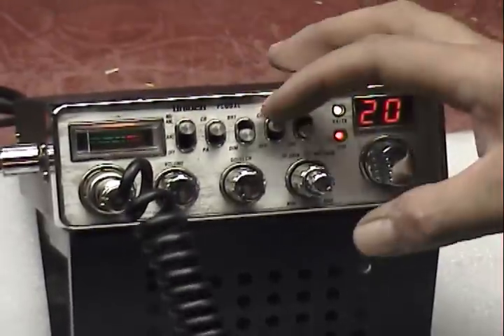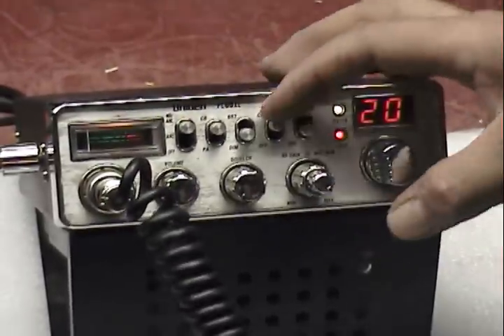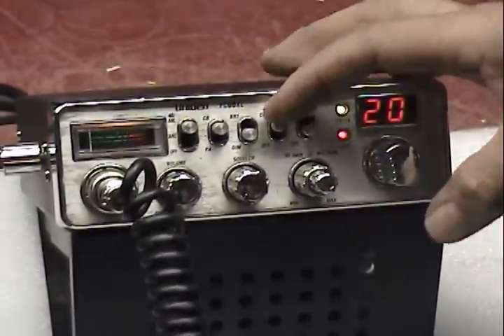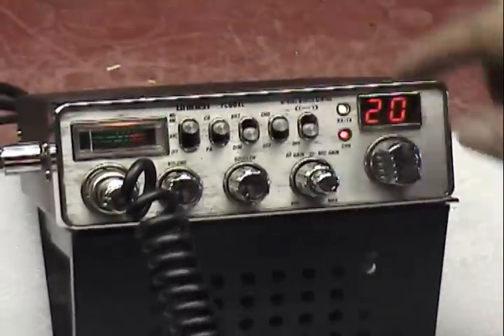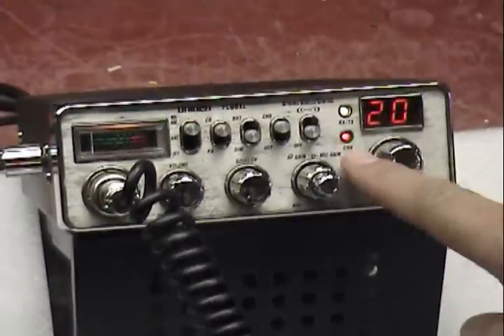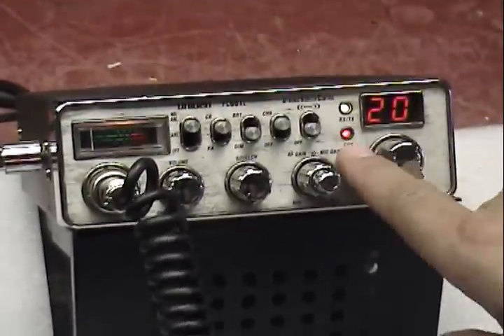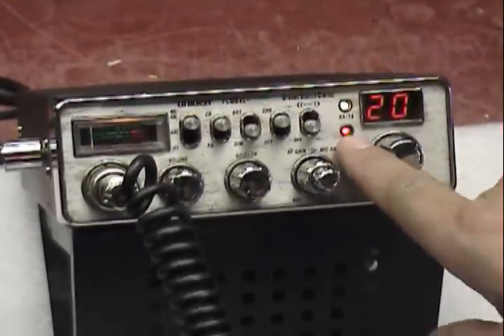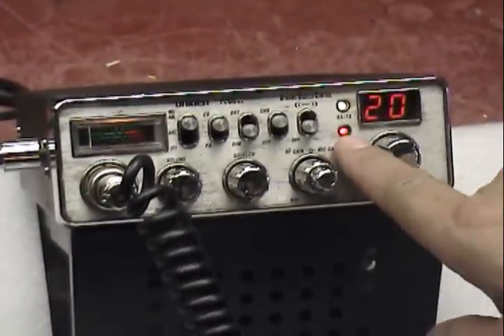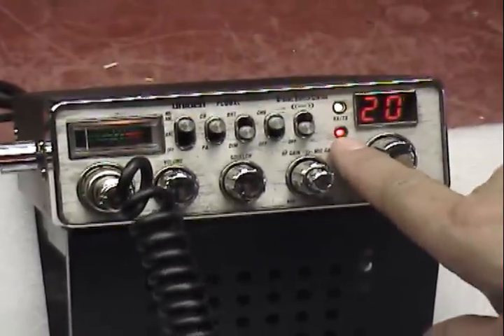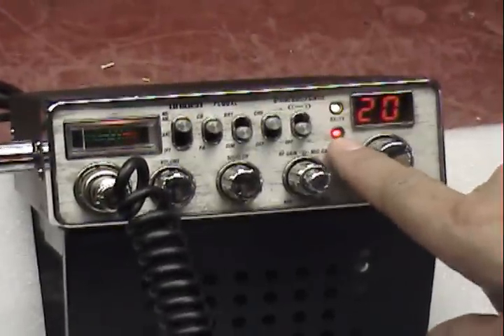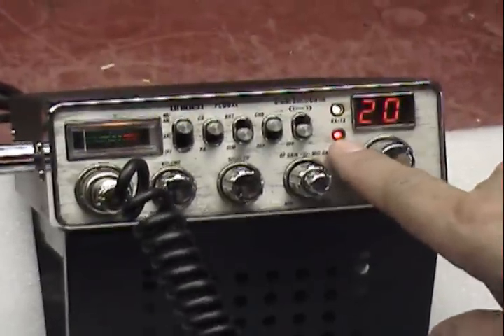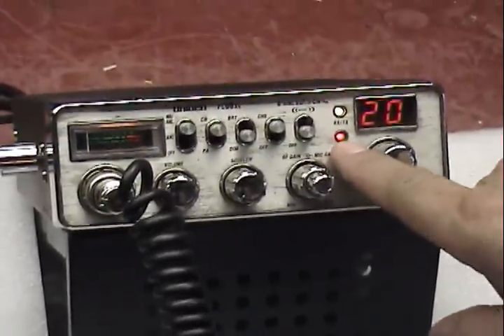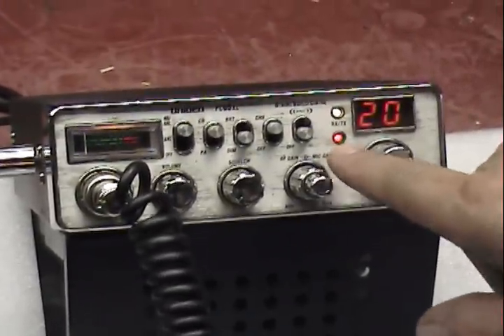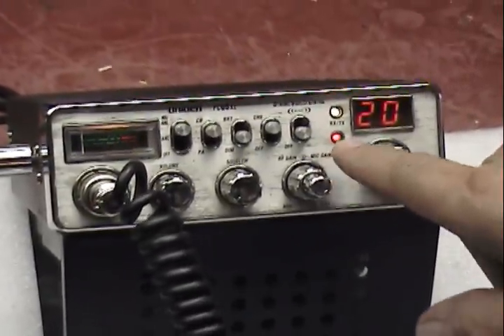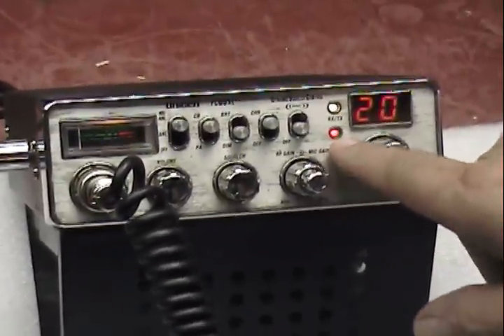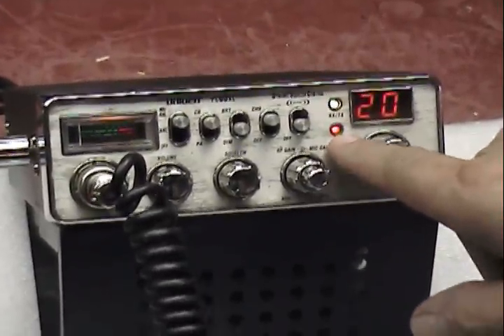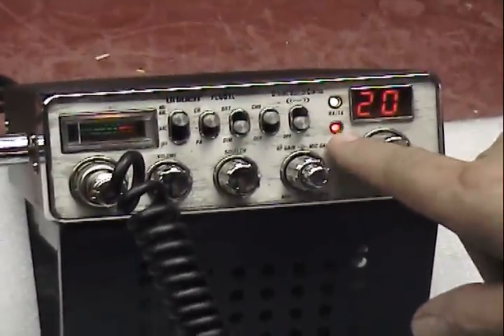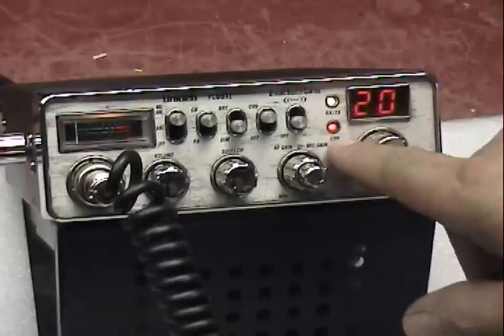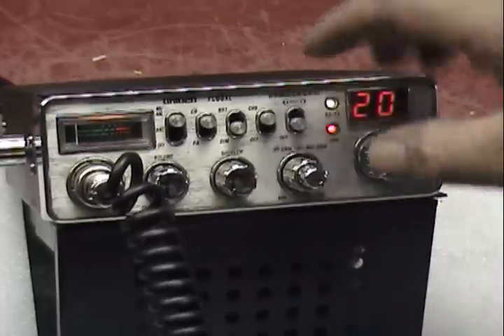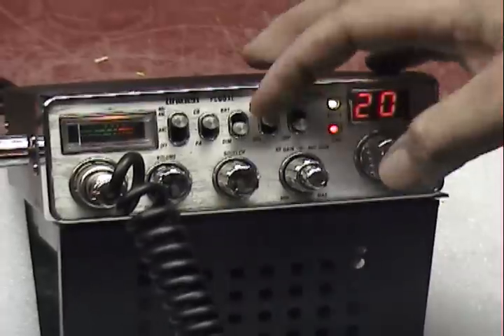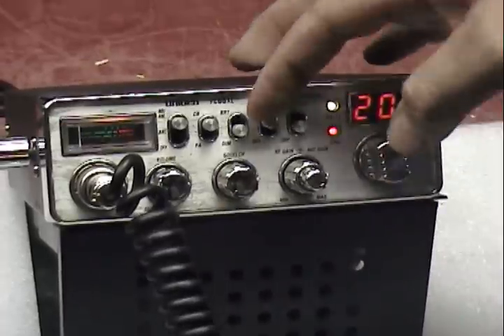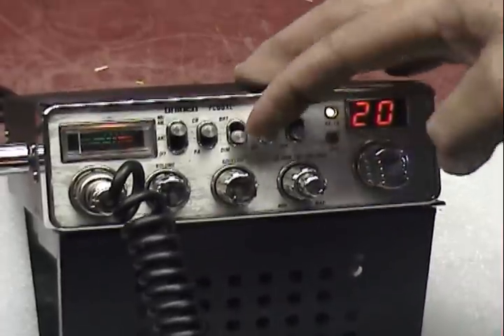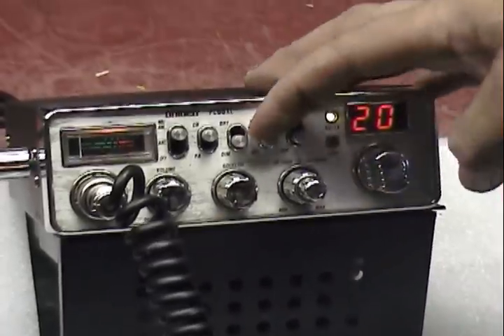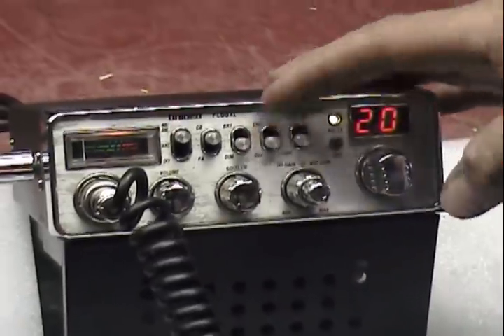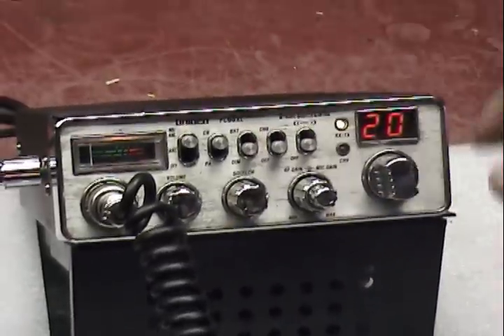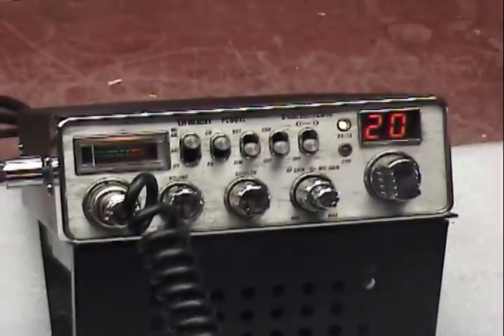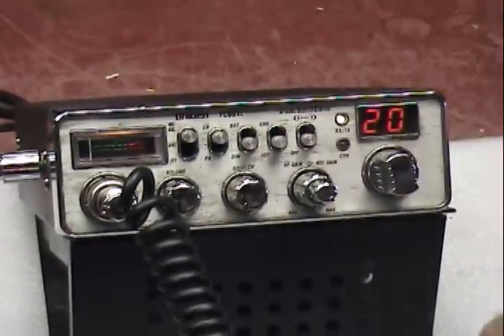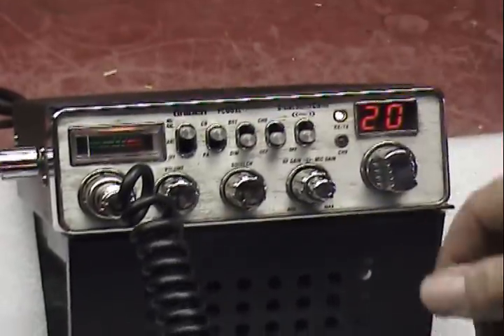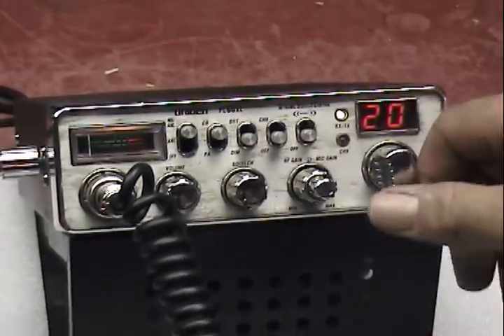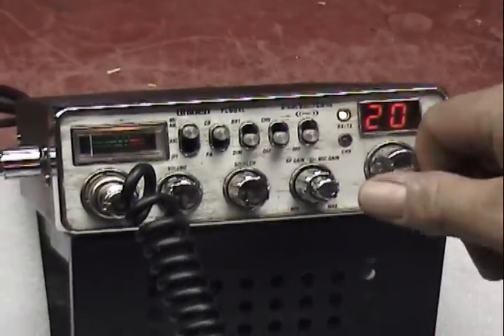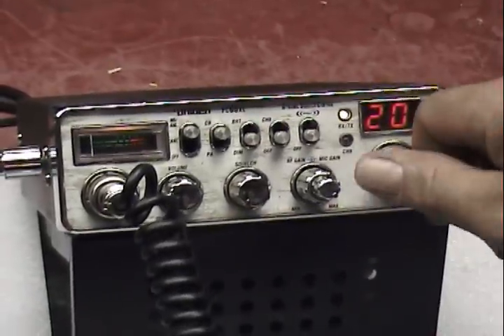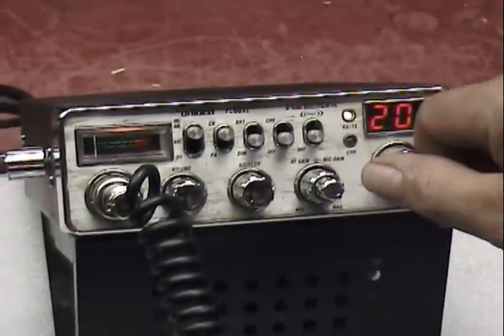Put that channel on. So that light lets you know when you're on outside channels. Put that down — you're on normal CB channels.